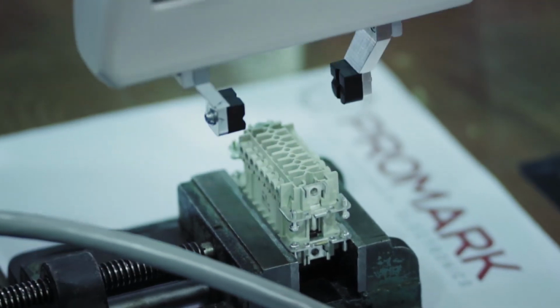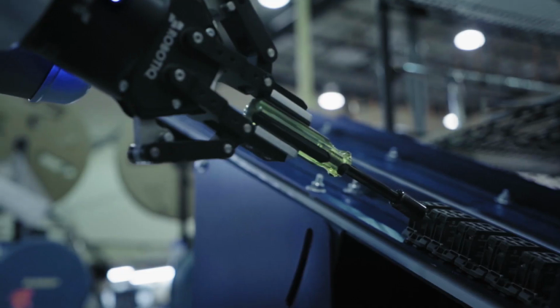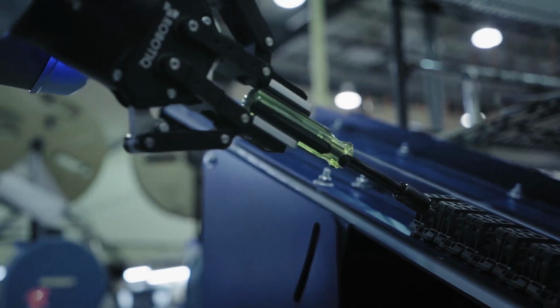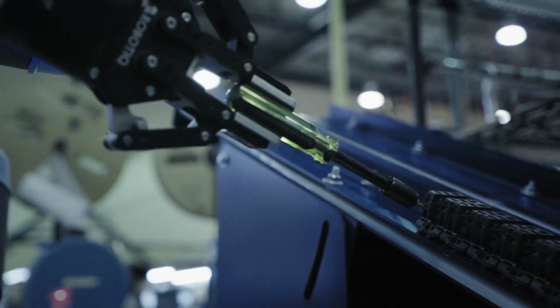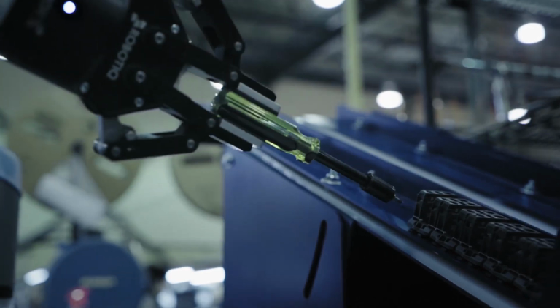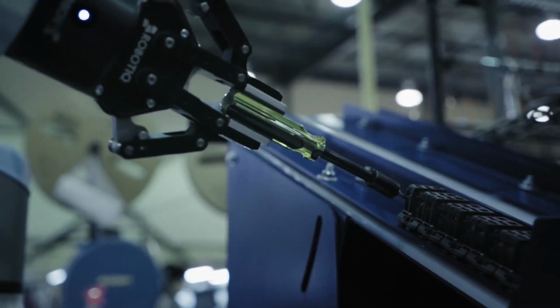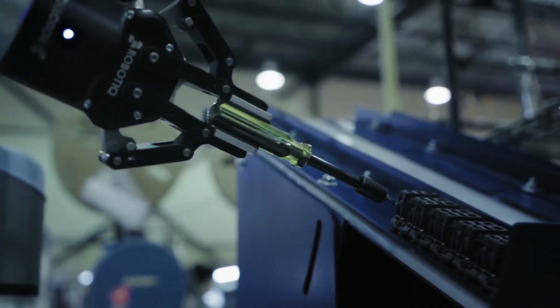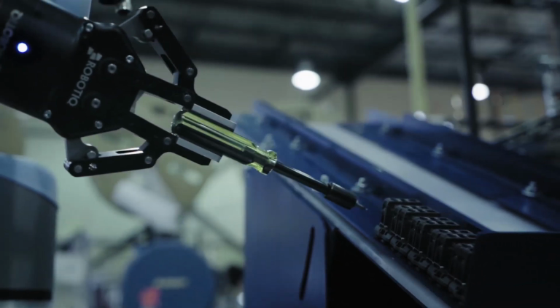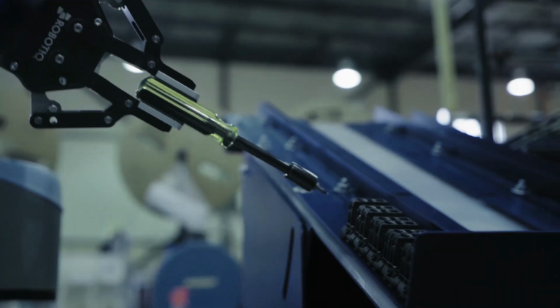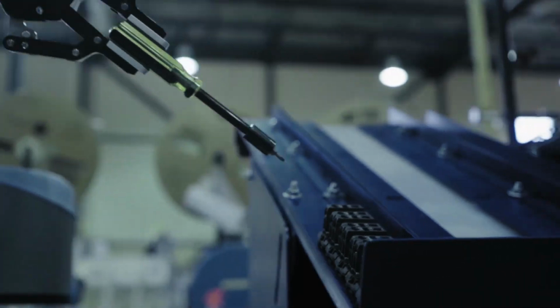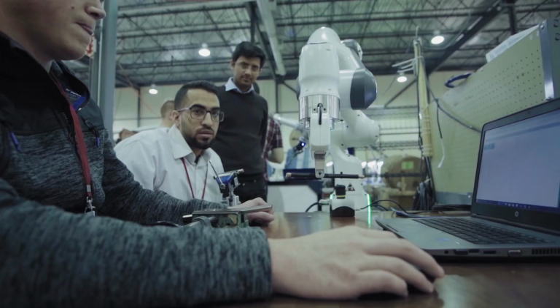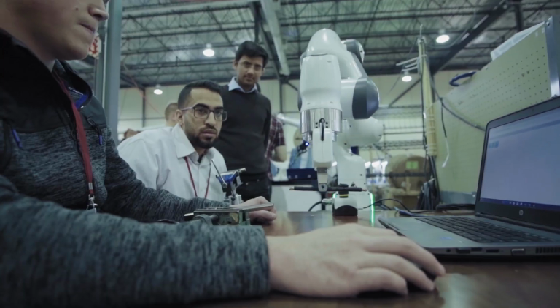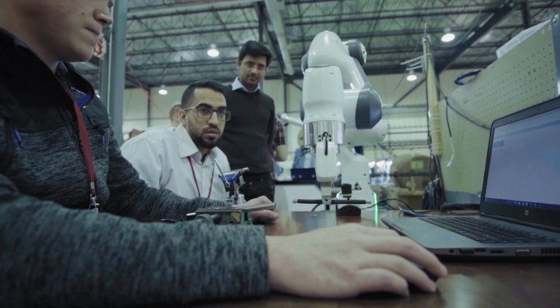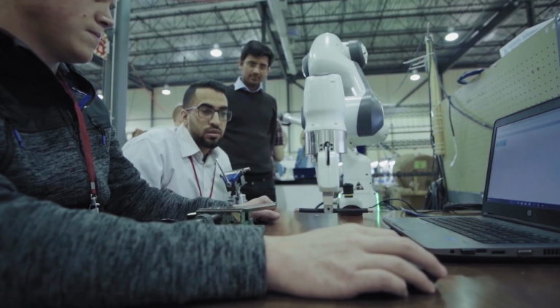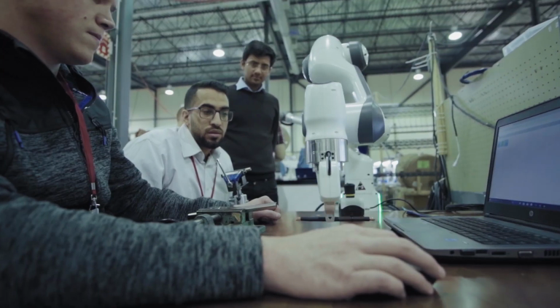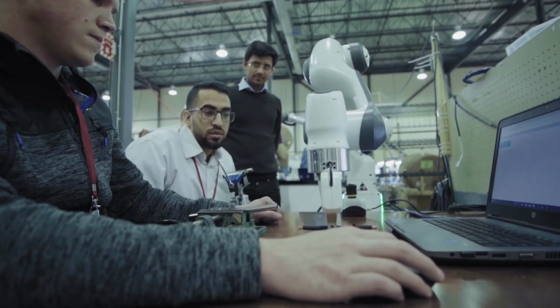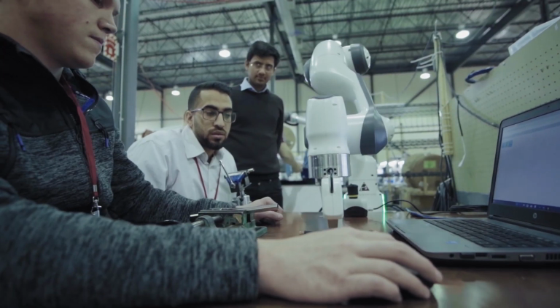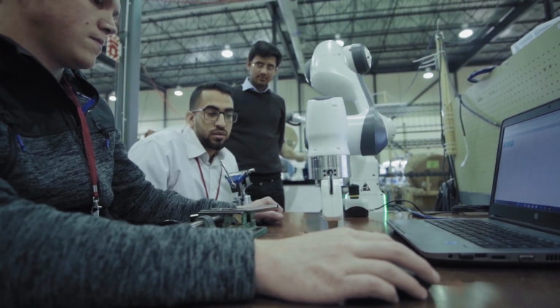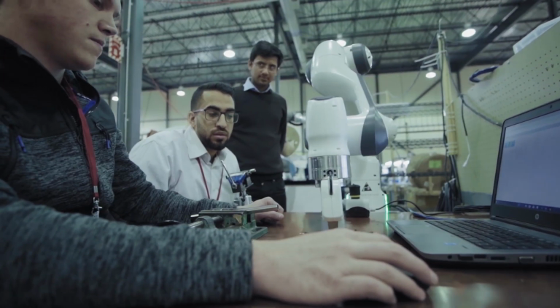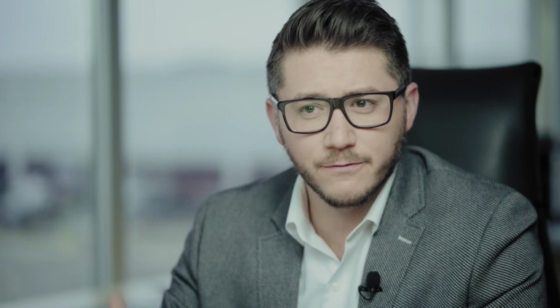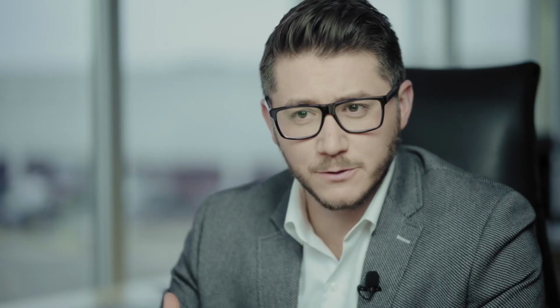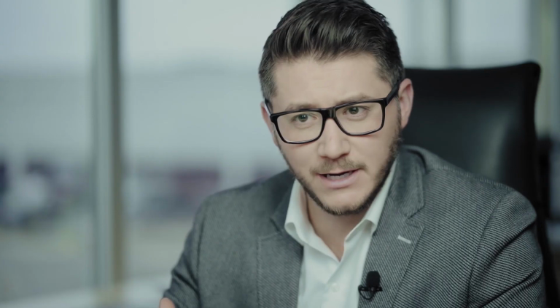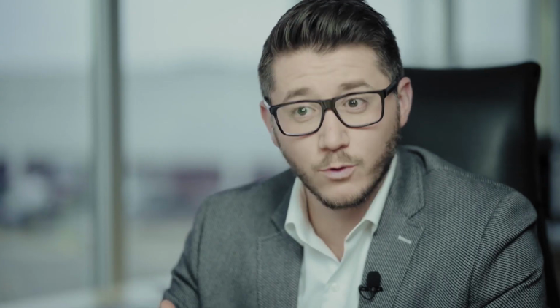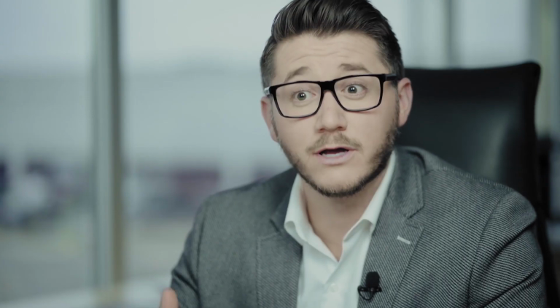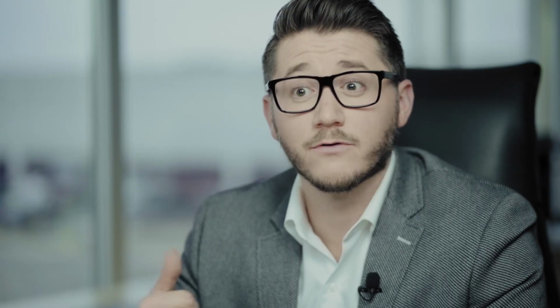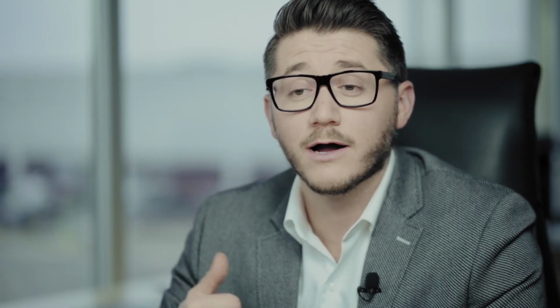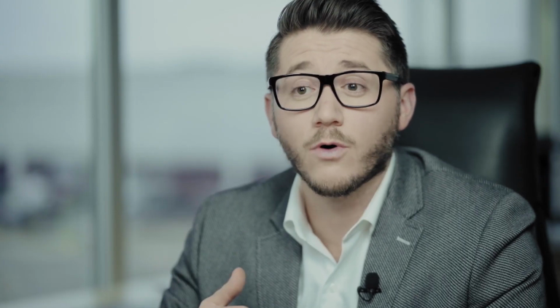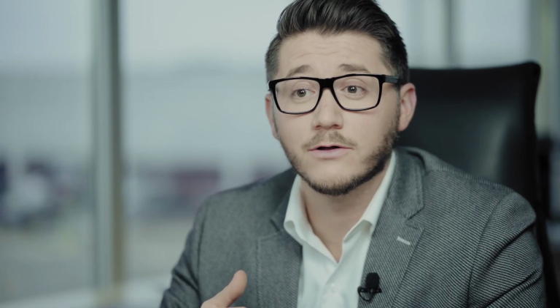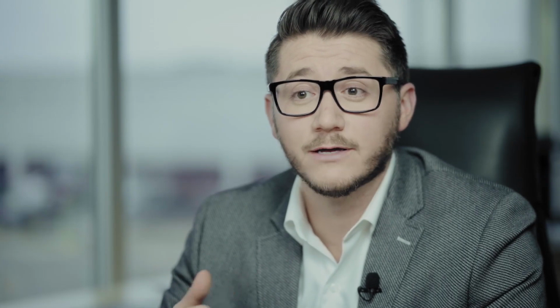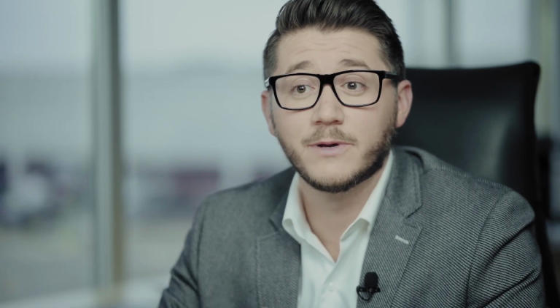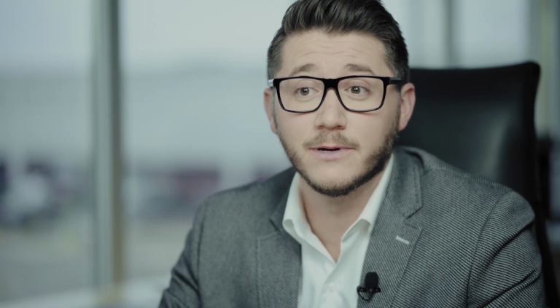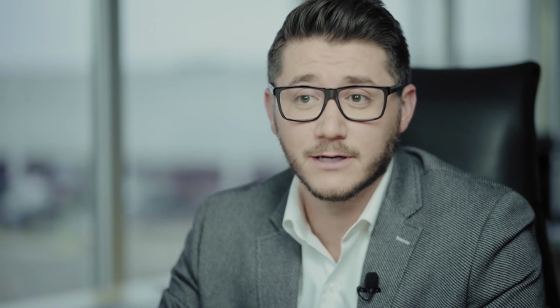For what we do — very small parts, very accurate. We're not looking for speed, but we're looking for high quality and repeatability.